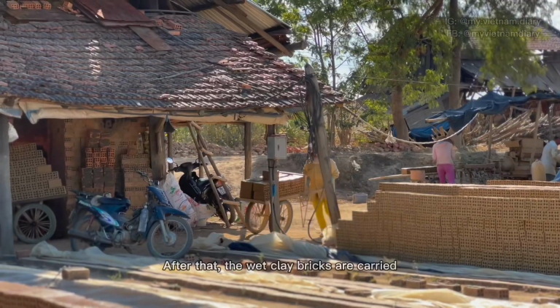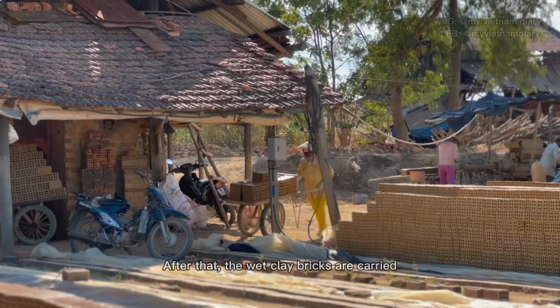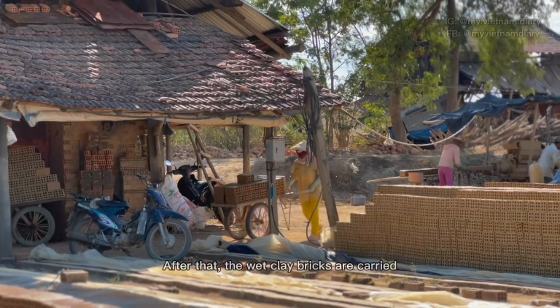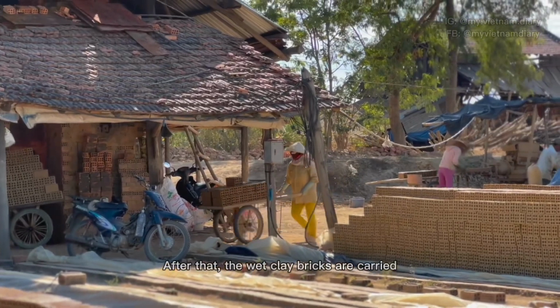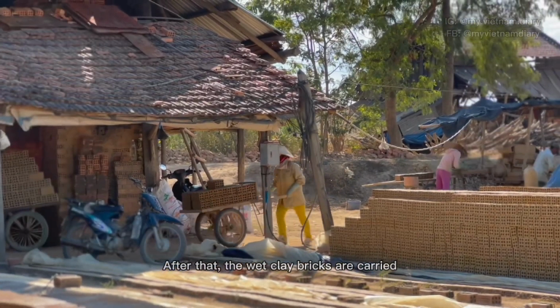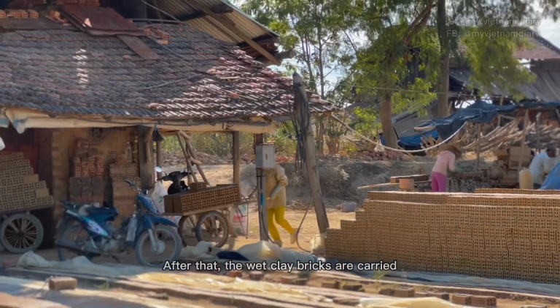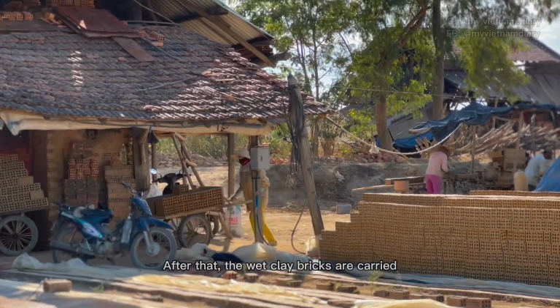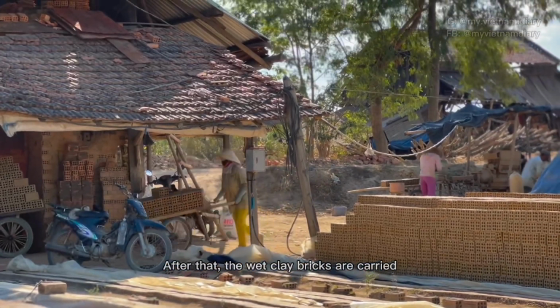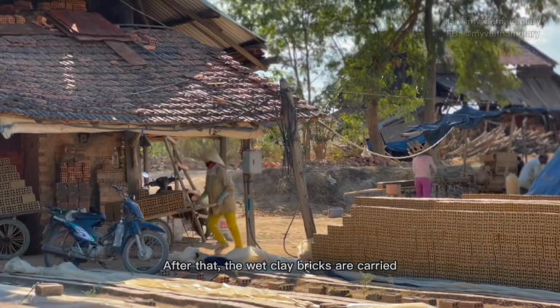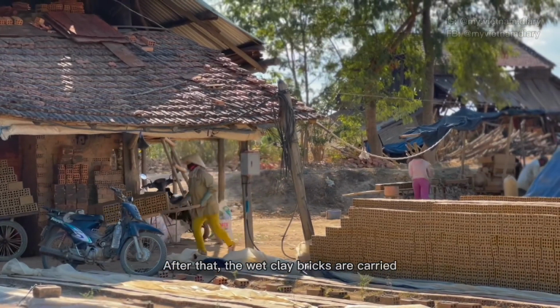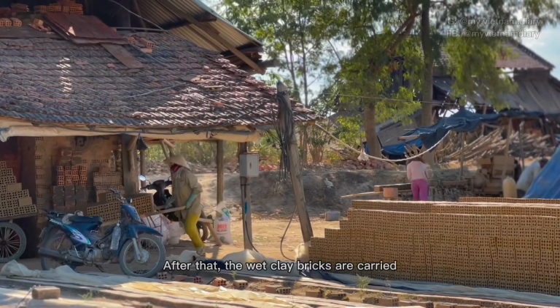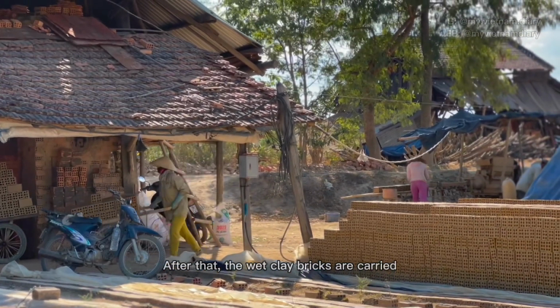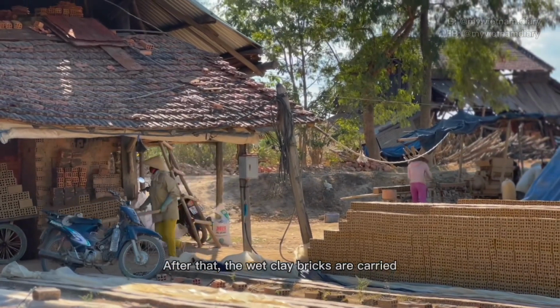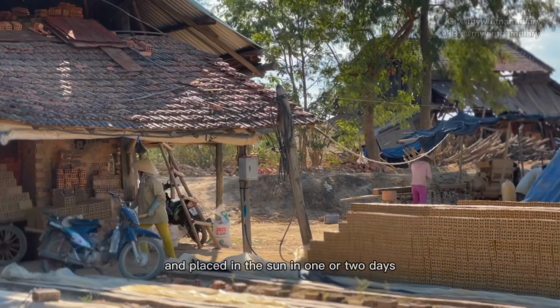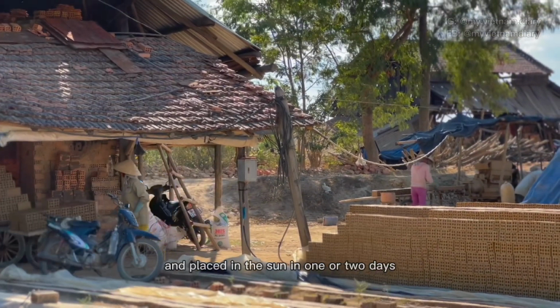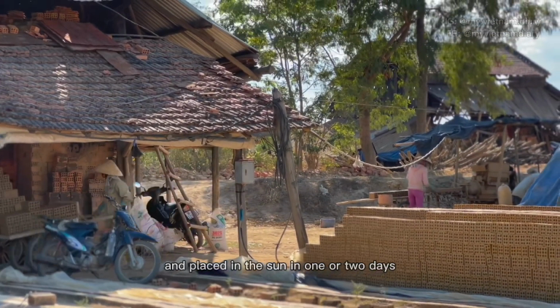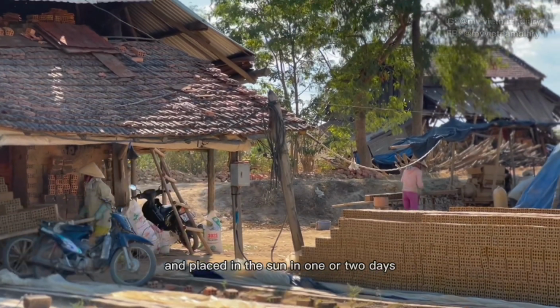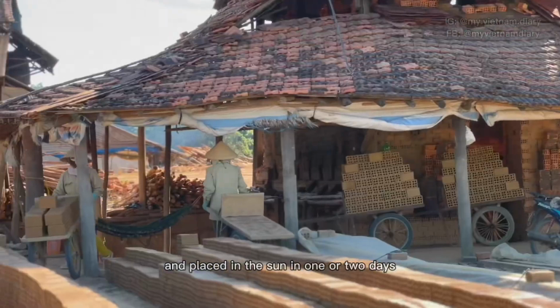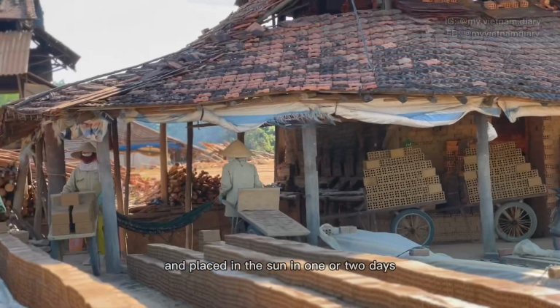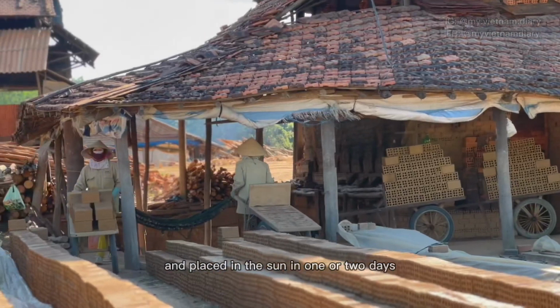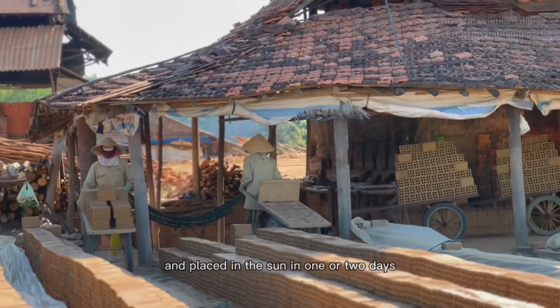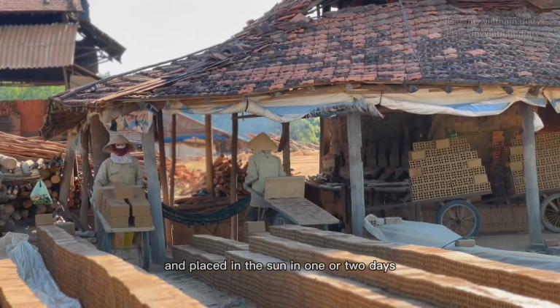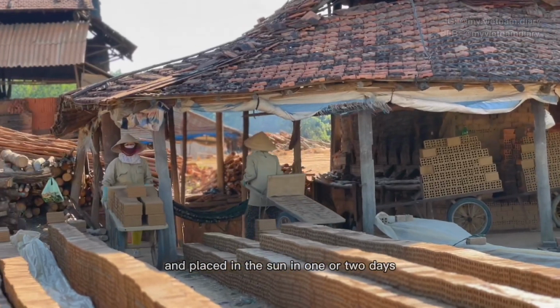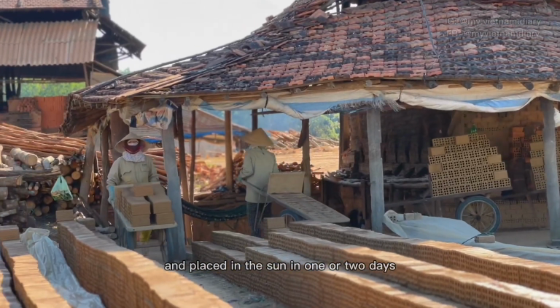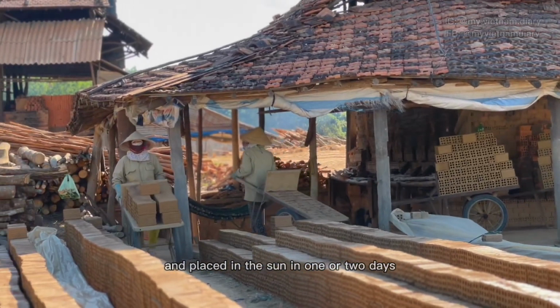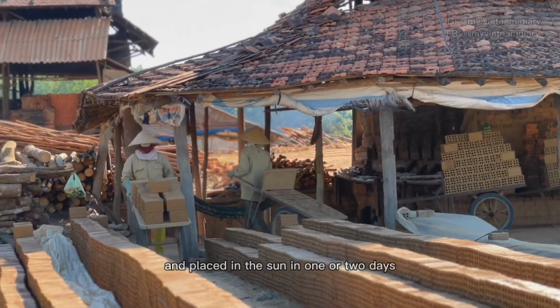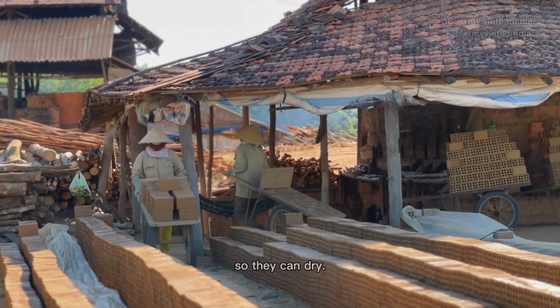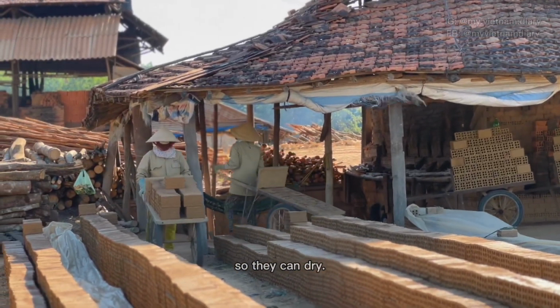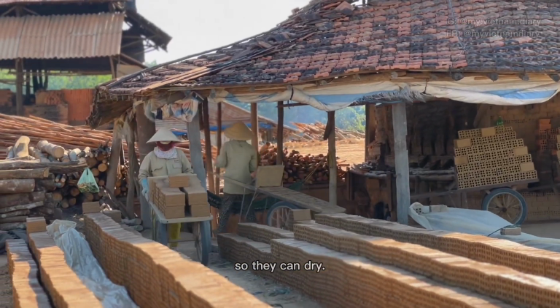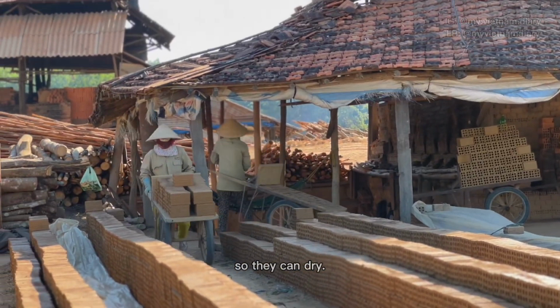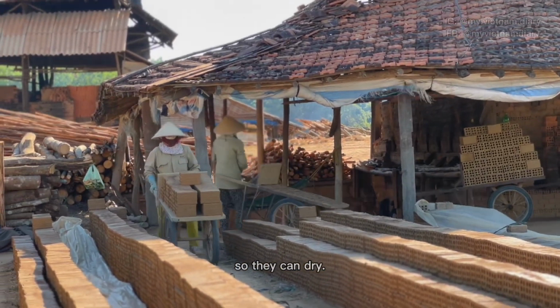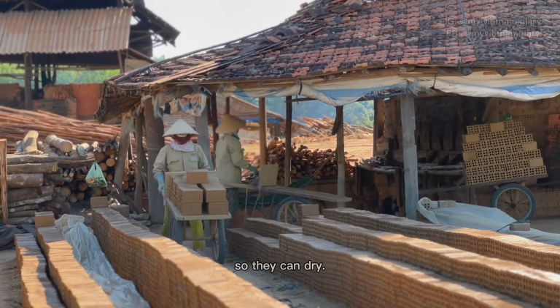After that, the wet clay bricks are carried and placed in the sun for one or two days so they can dry.